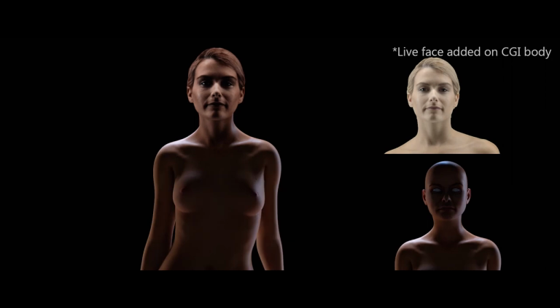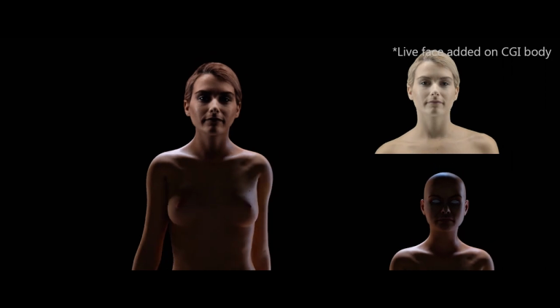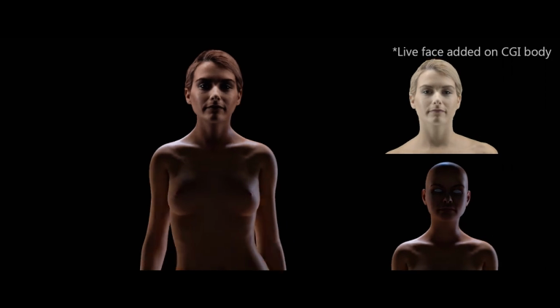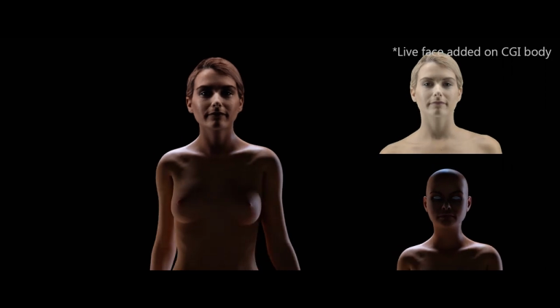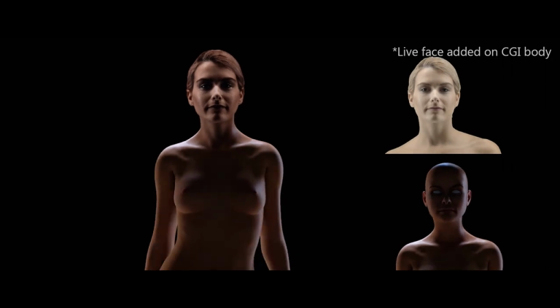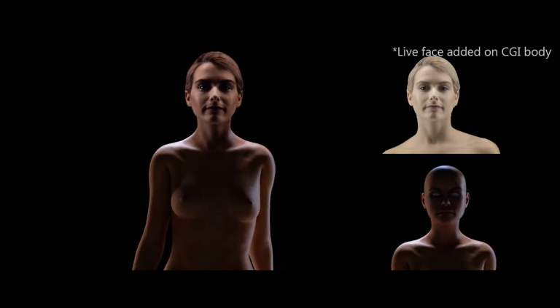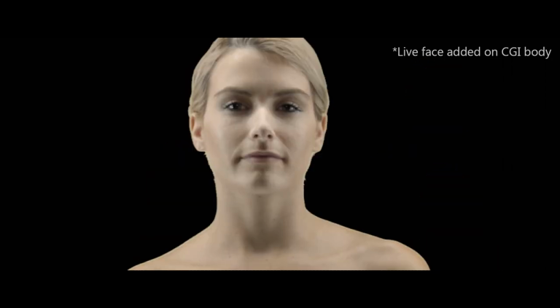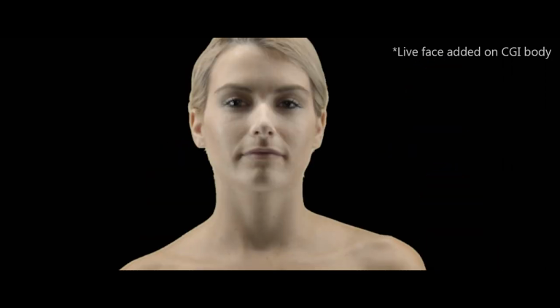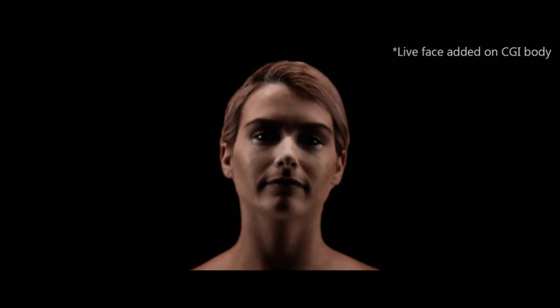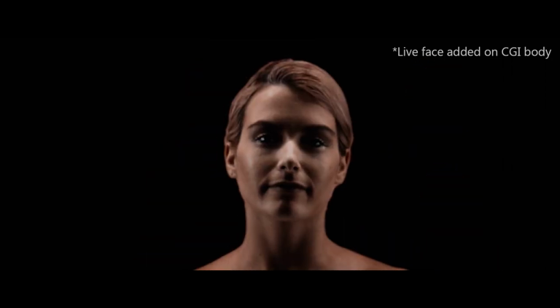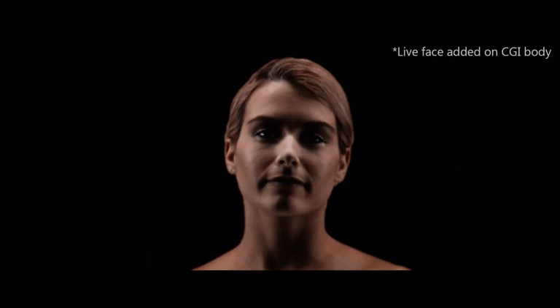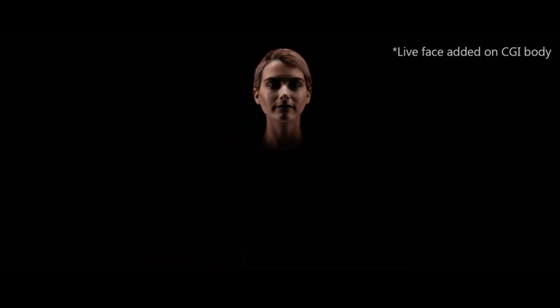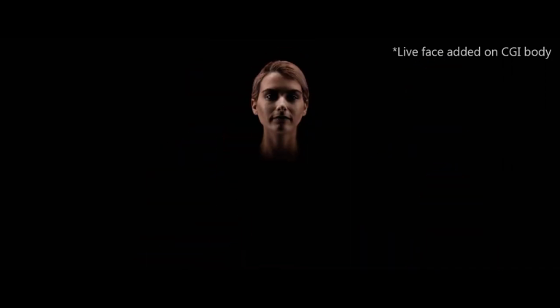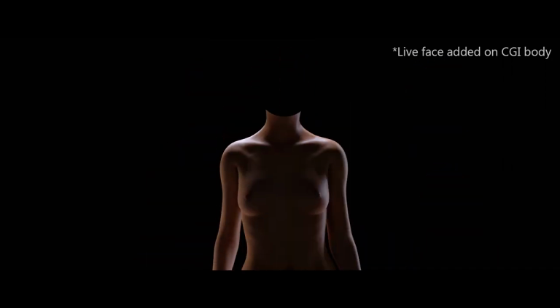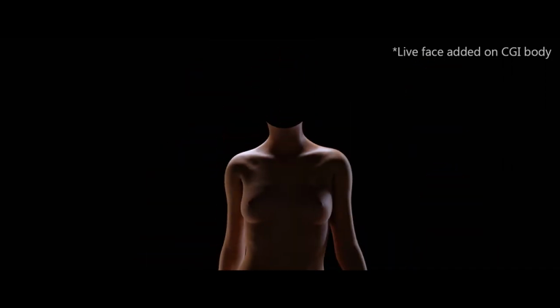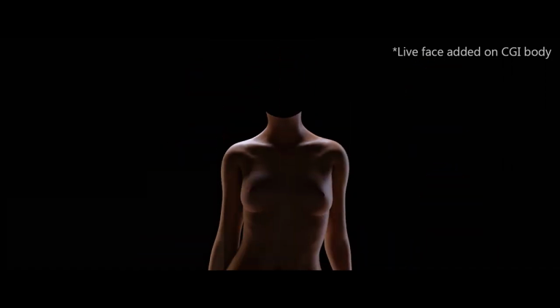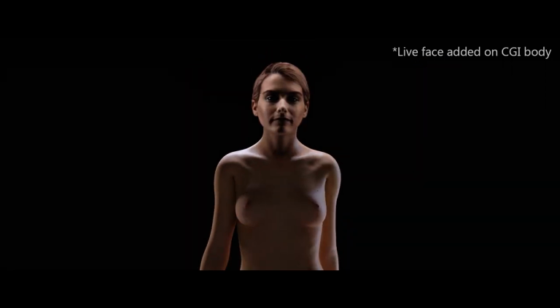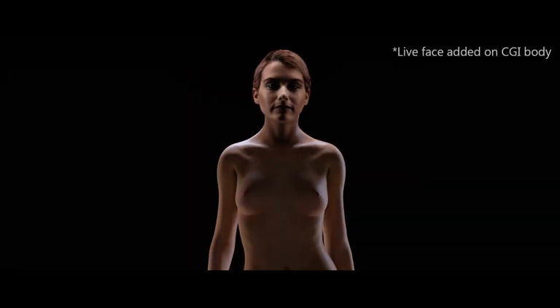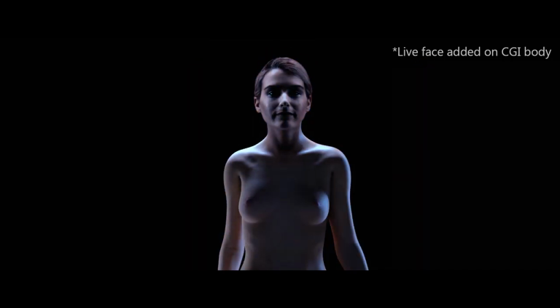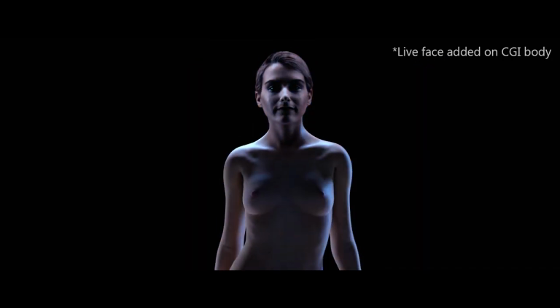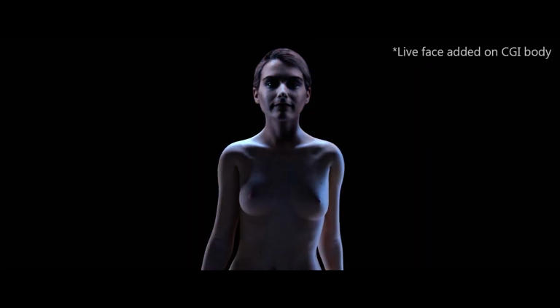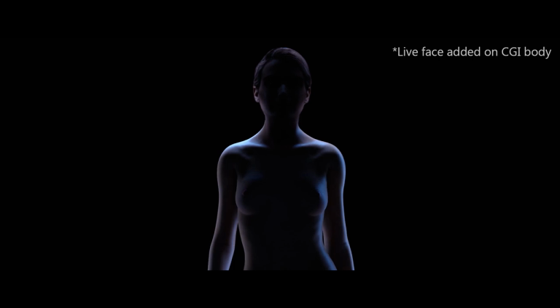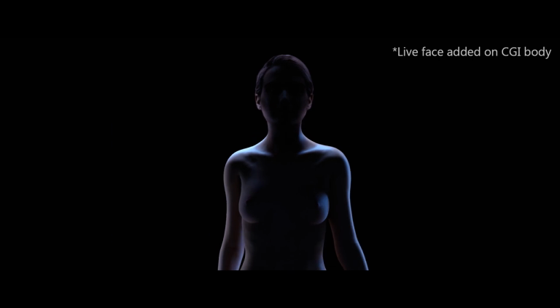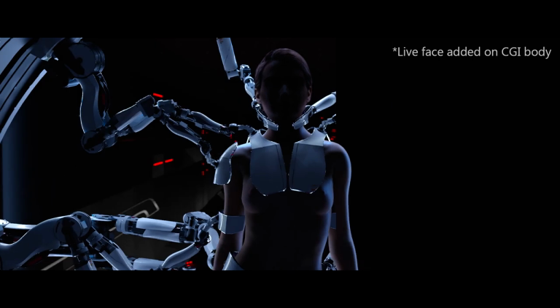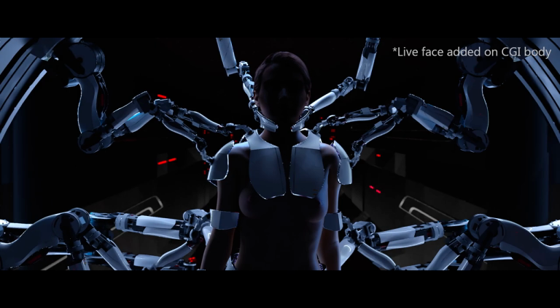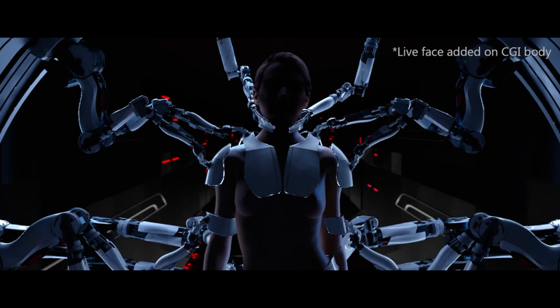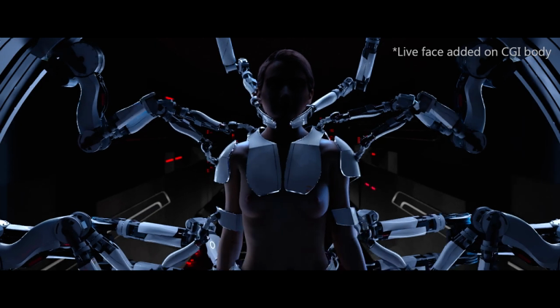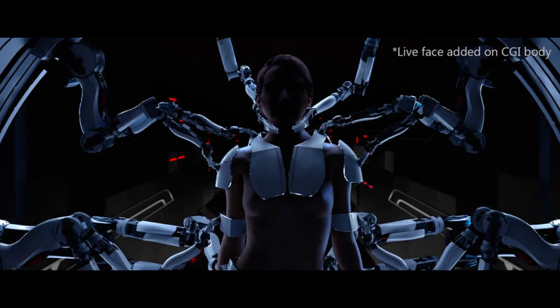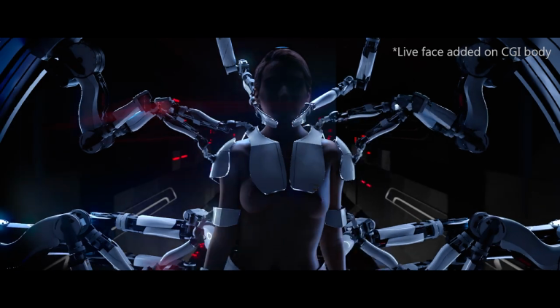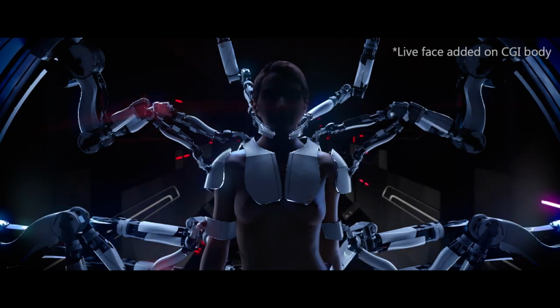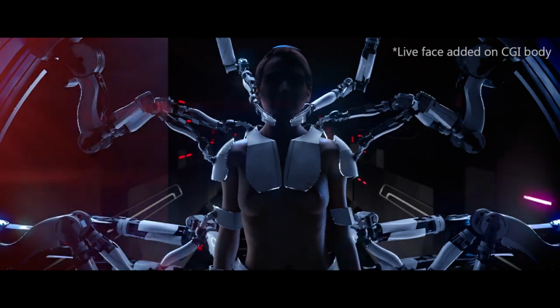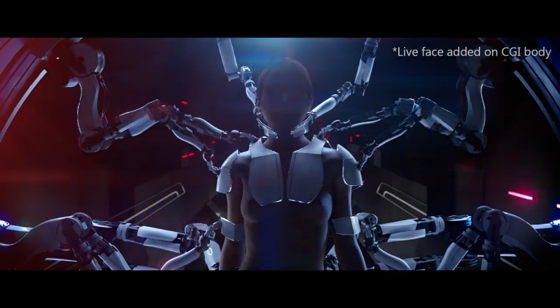I stabilized the head from the original shot in Nuke and then used tracking to match the movement with the animation of the CG character.